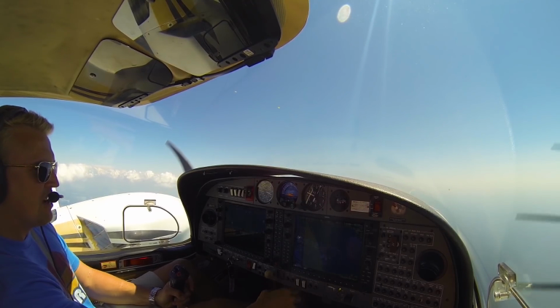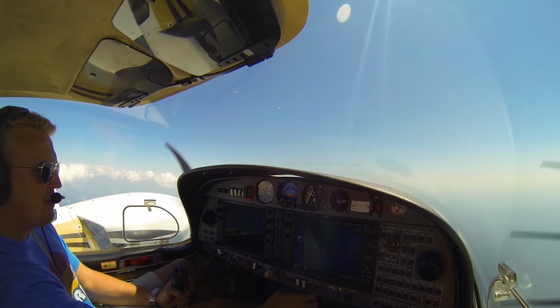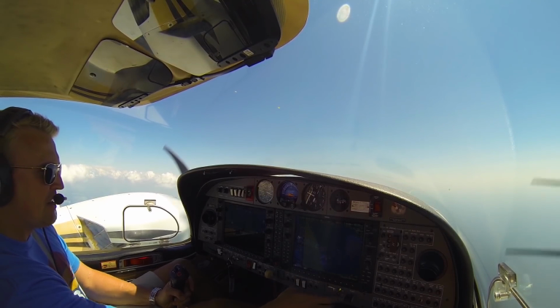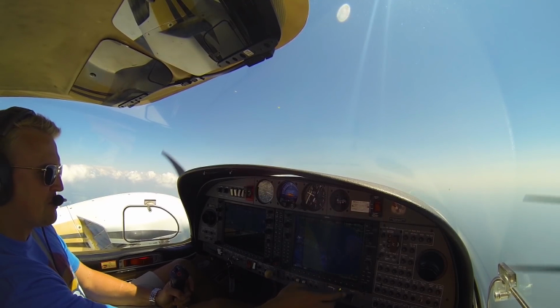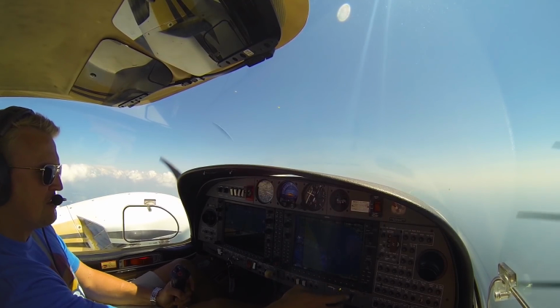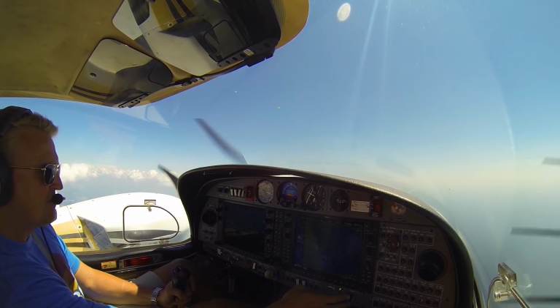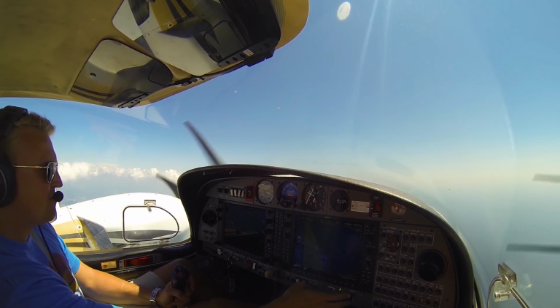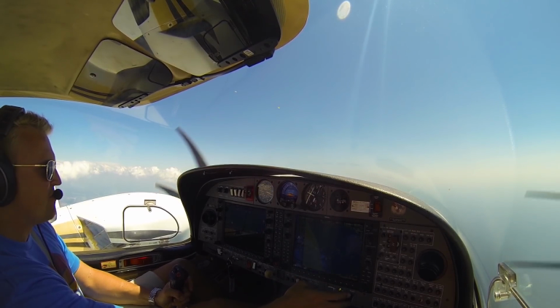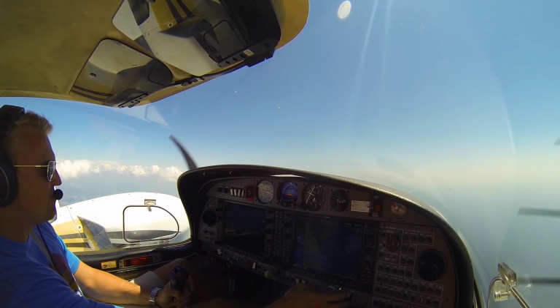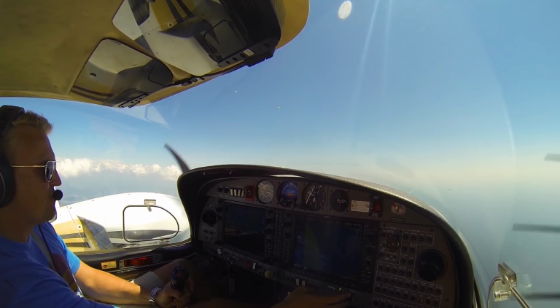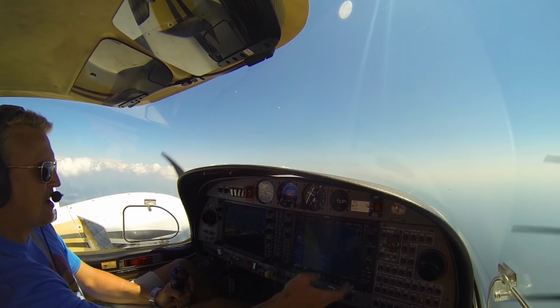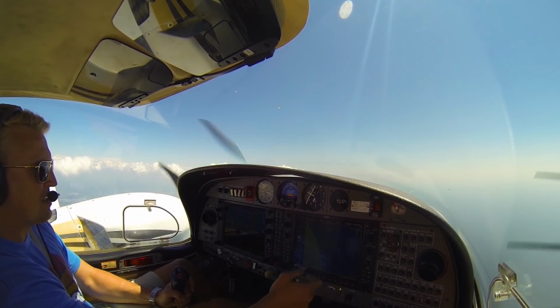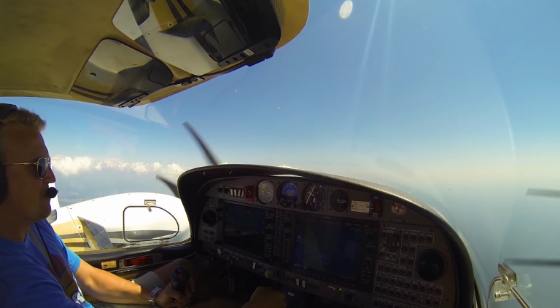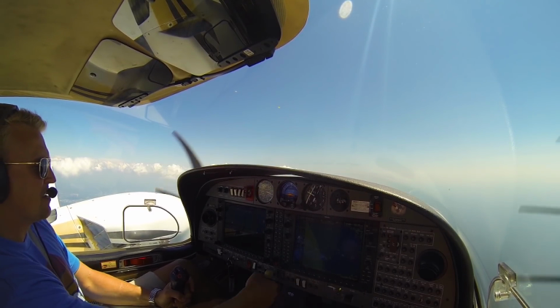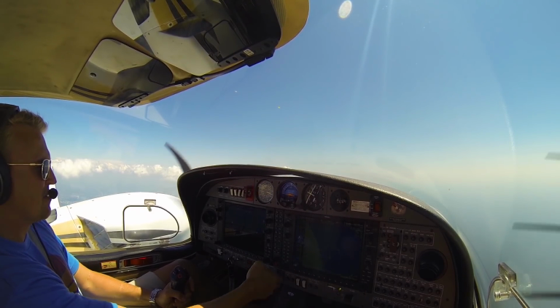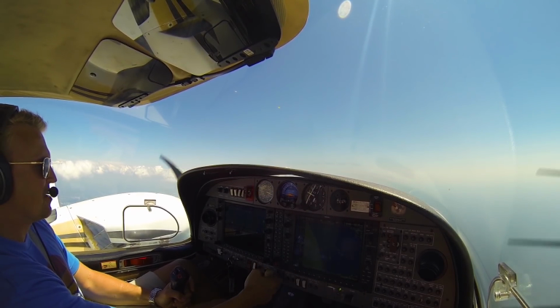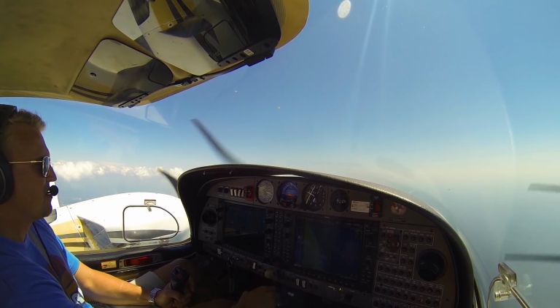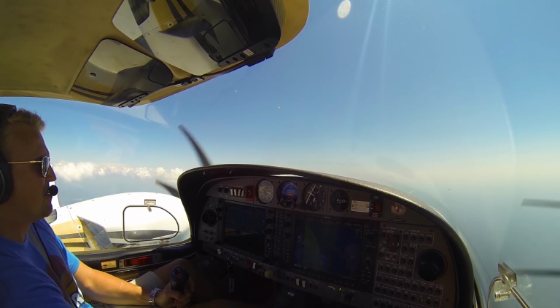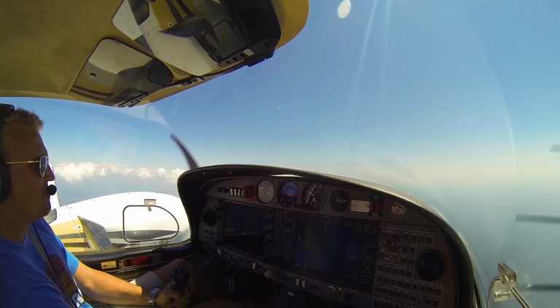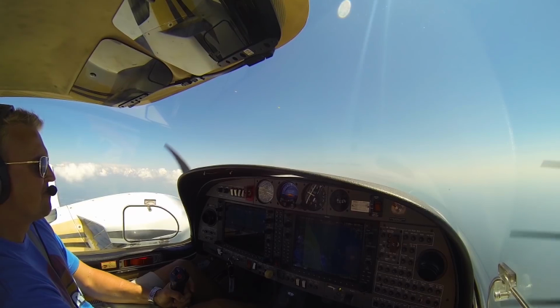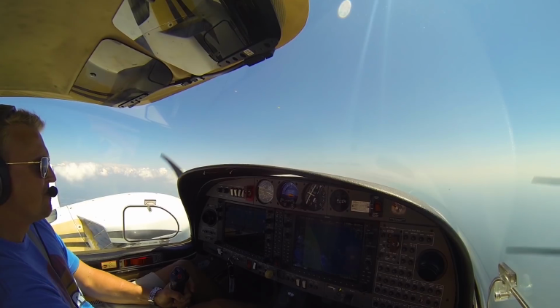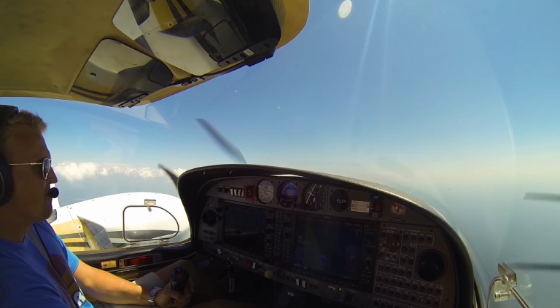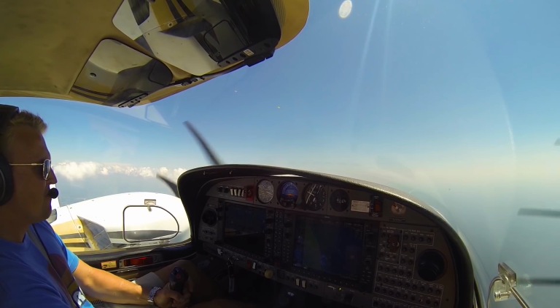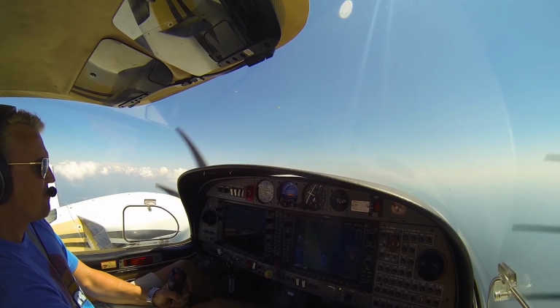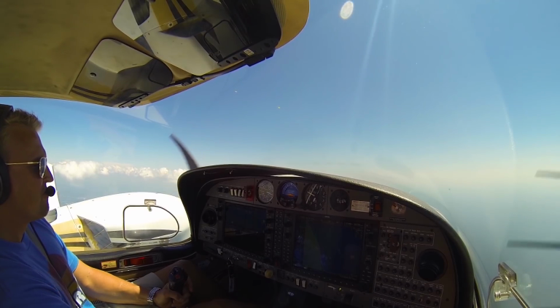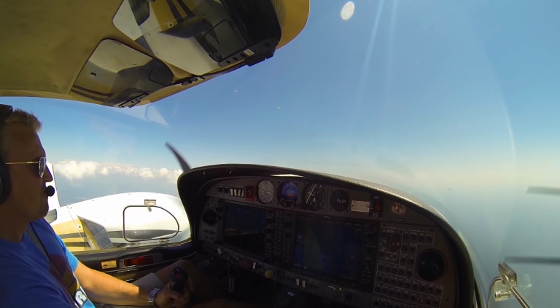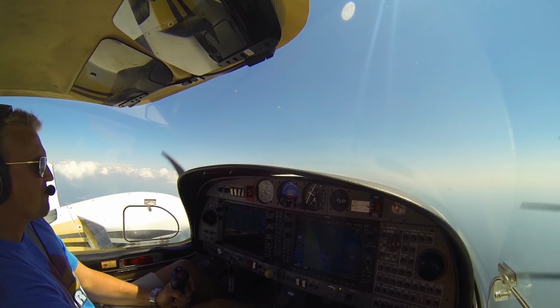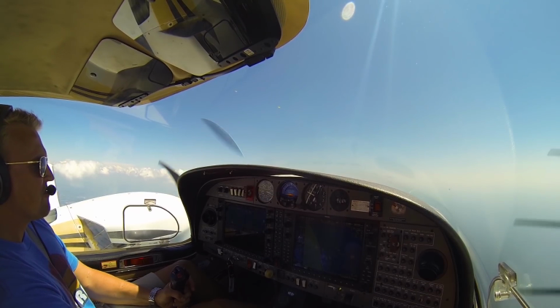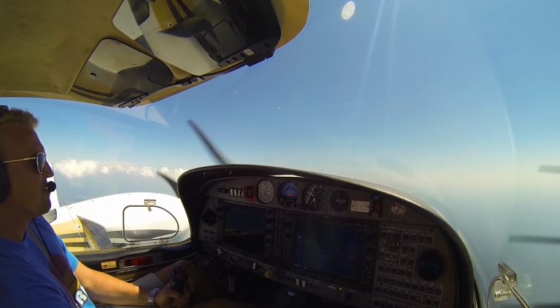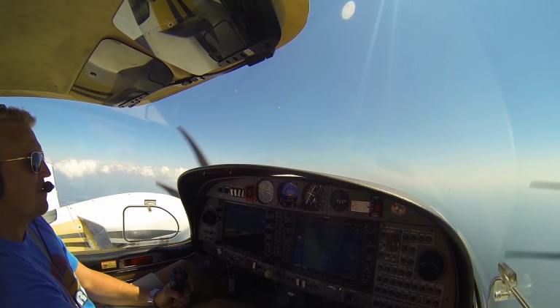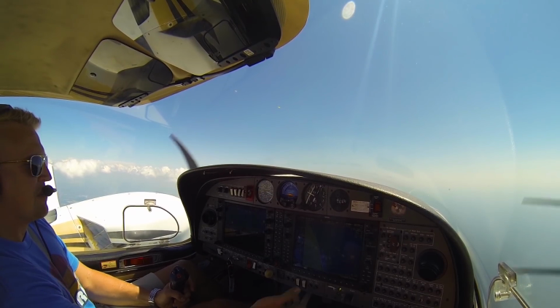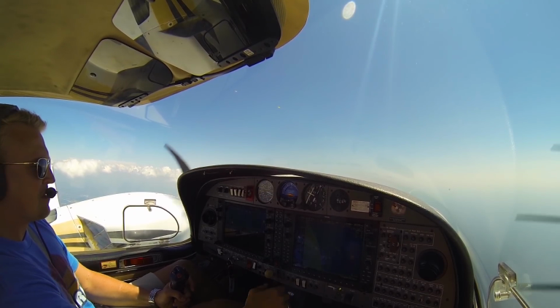Flaps one — flaps up. Gear up — gears up. Verifying you don't have all that extra drag in there. Flaps up, gear up.